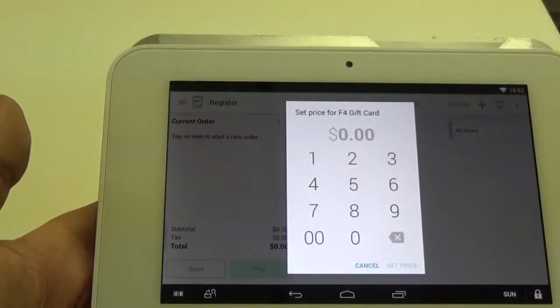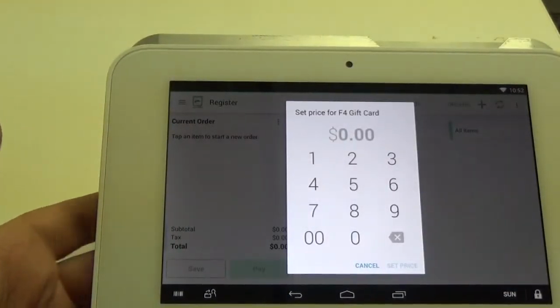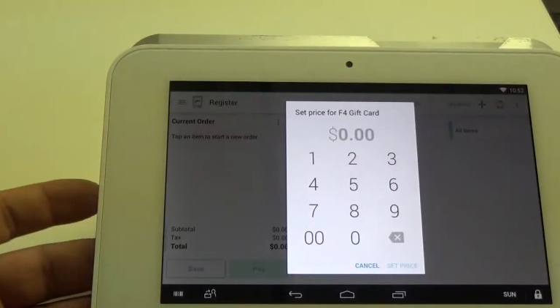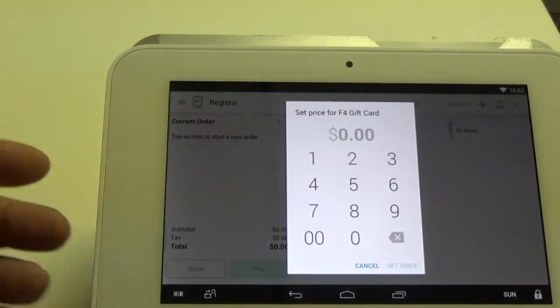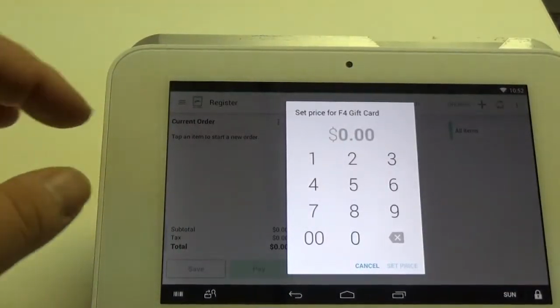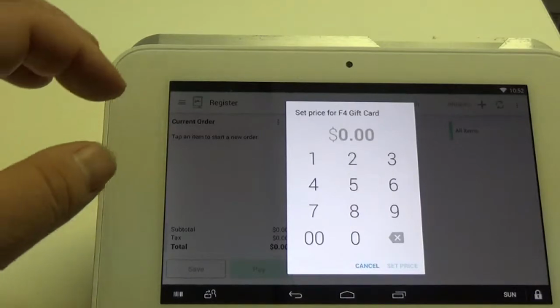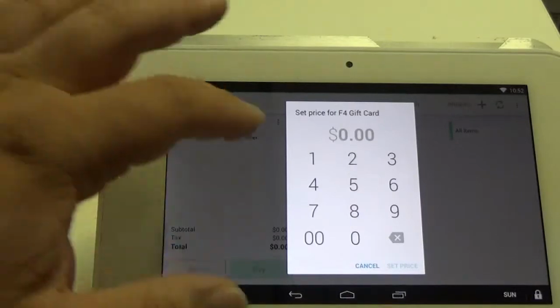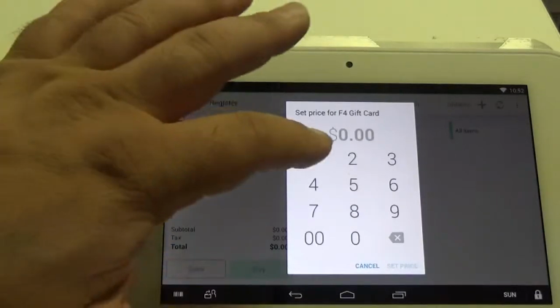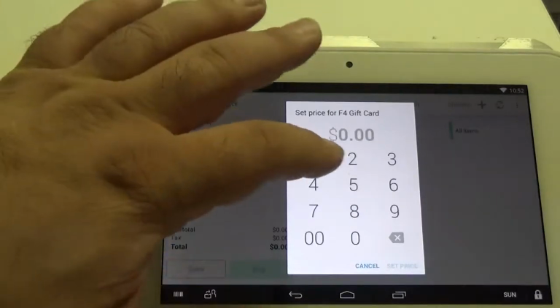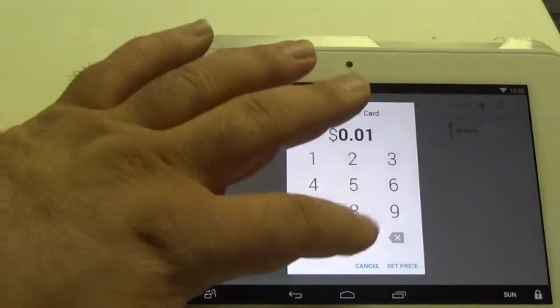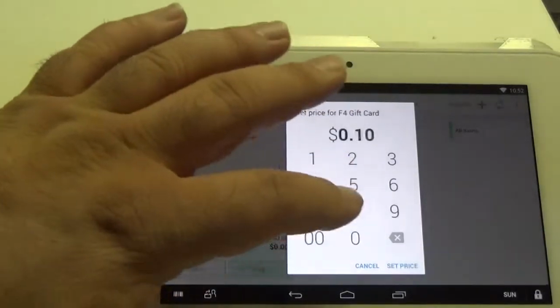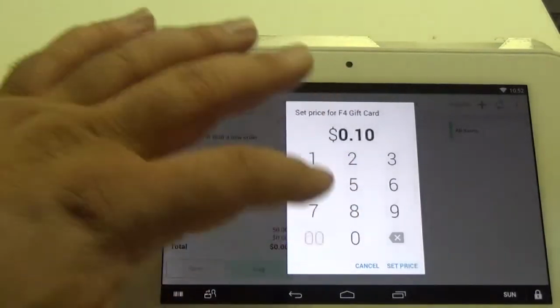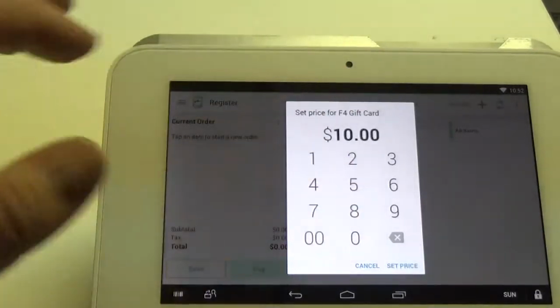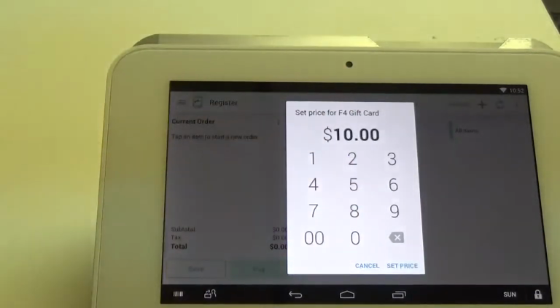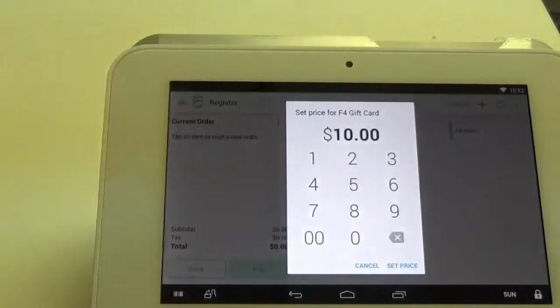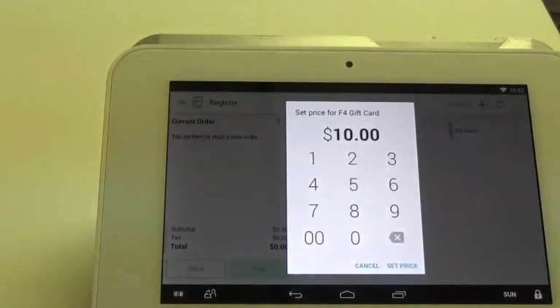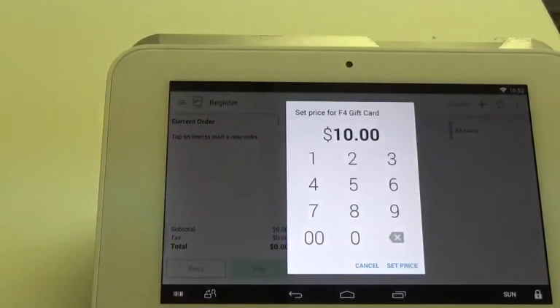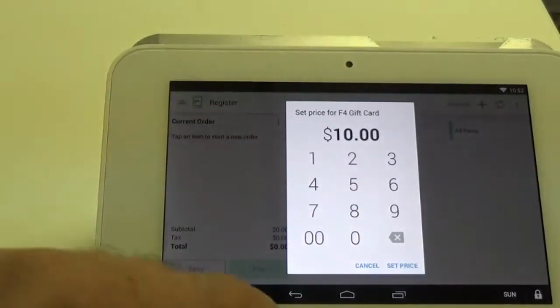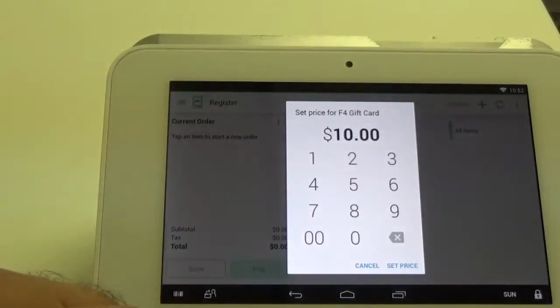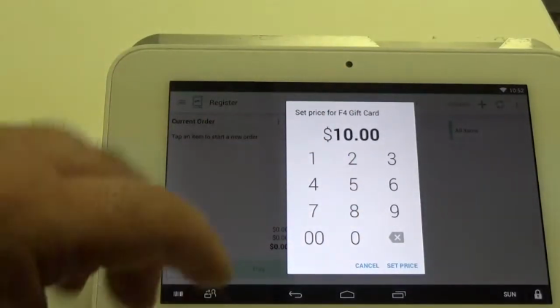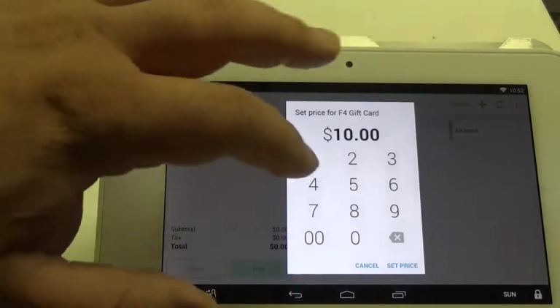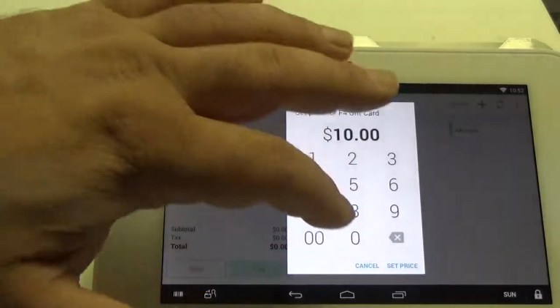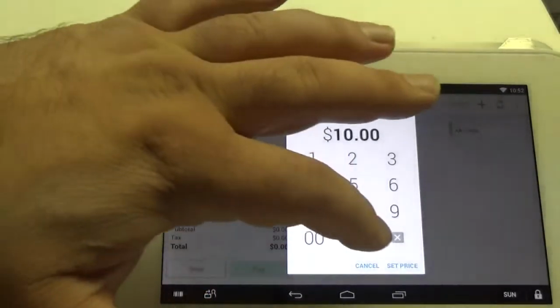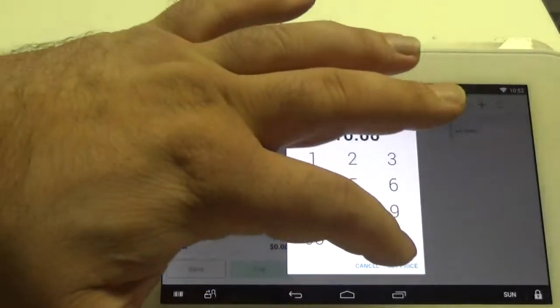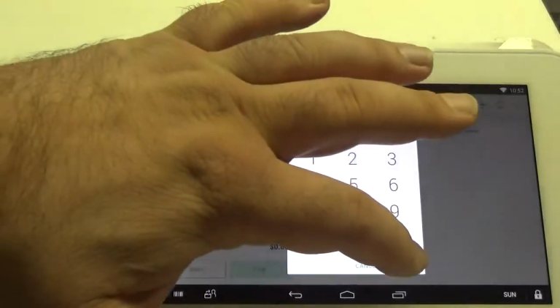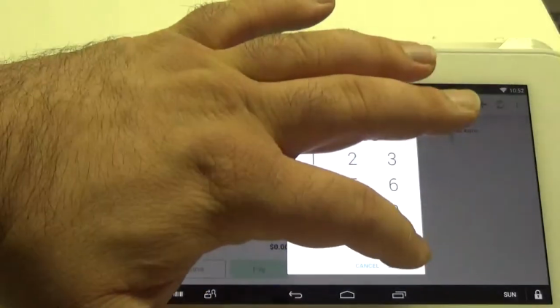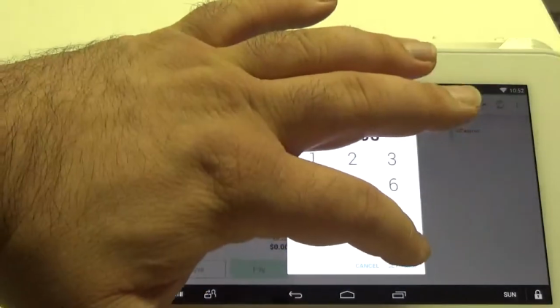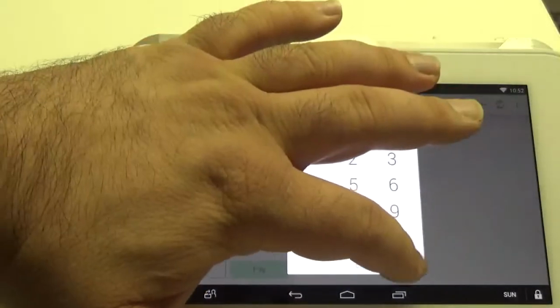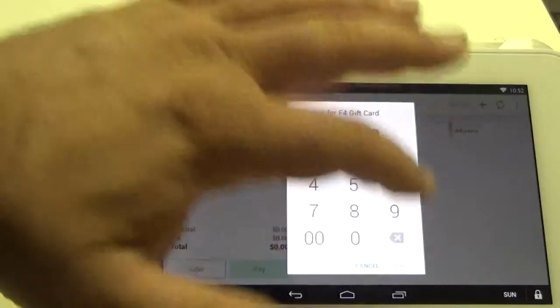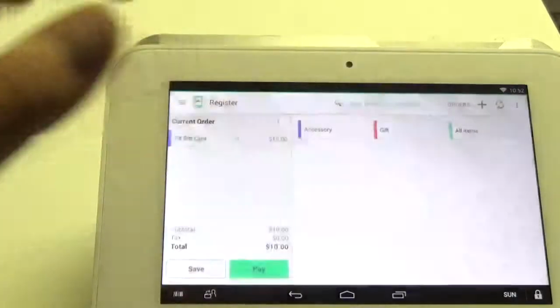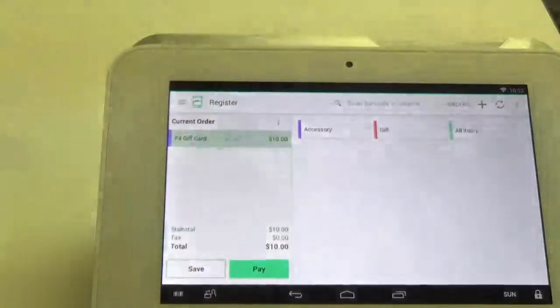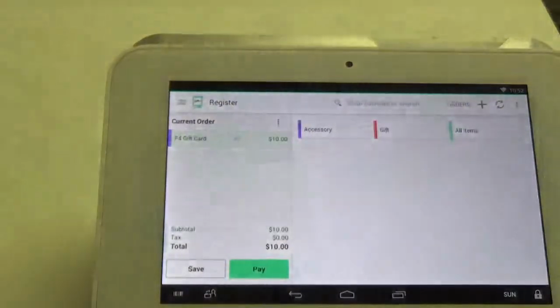Here we can actually set the value that we want to issue. So go ahead and put $10 on the card, and there's a button that says Set Price, so click on that.